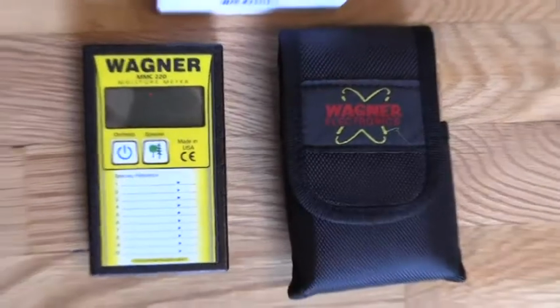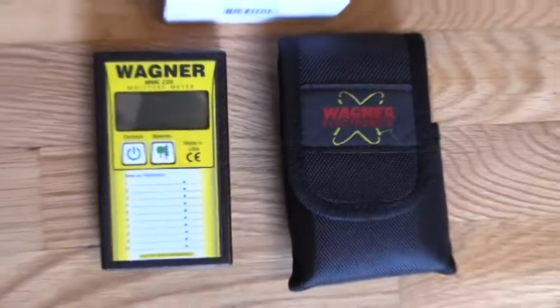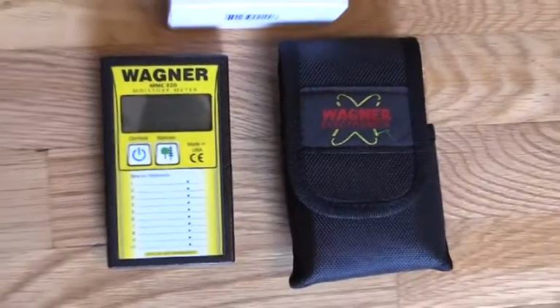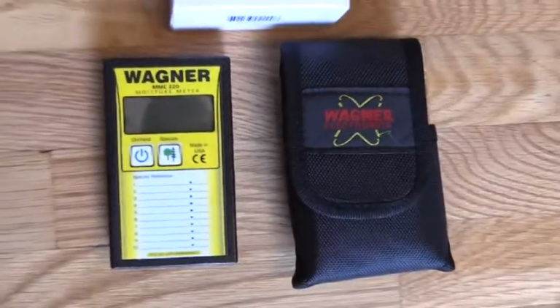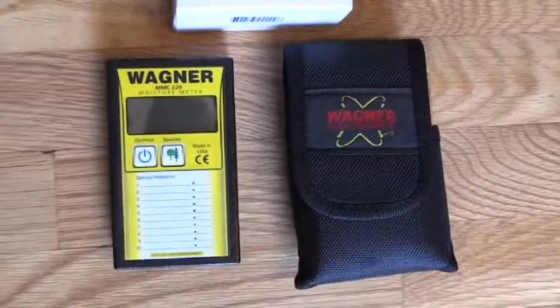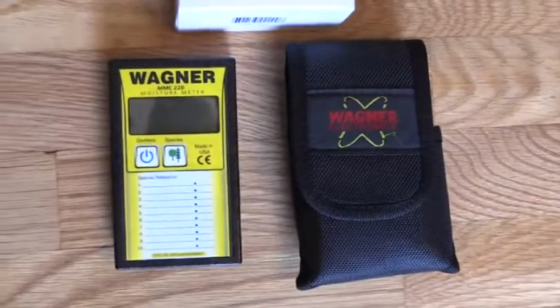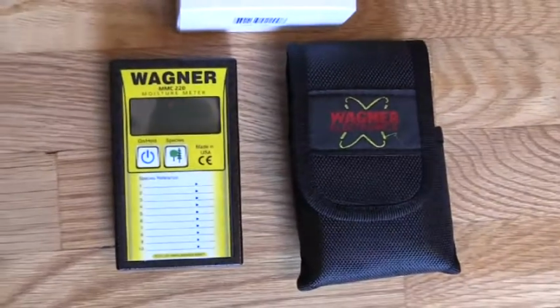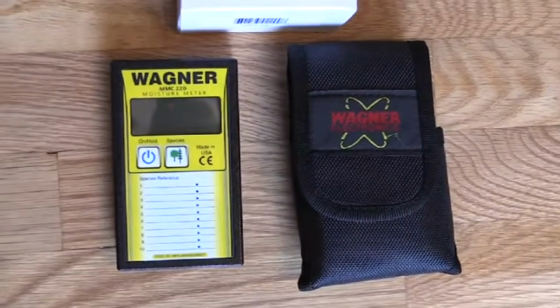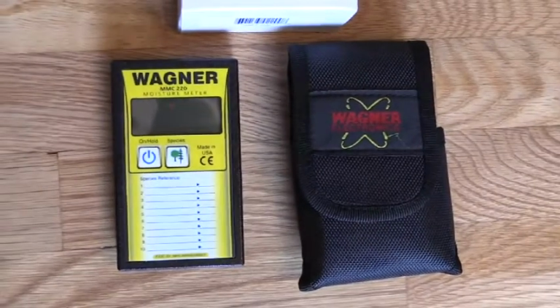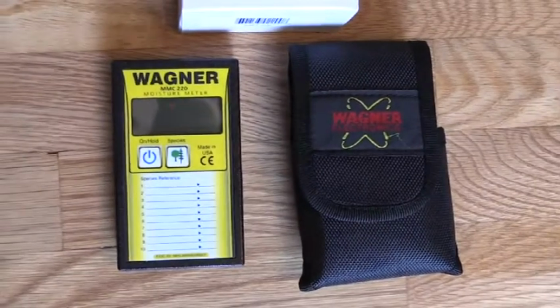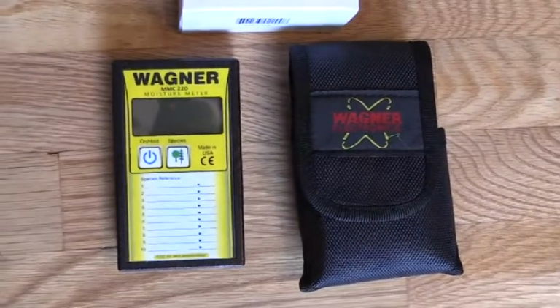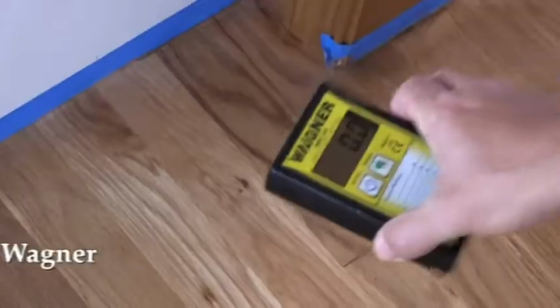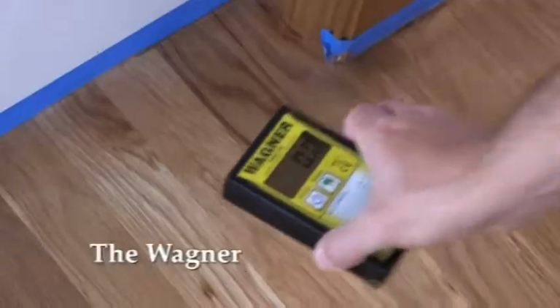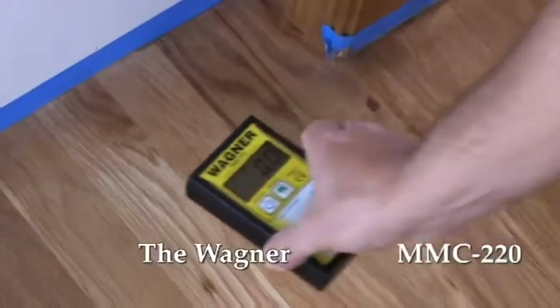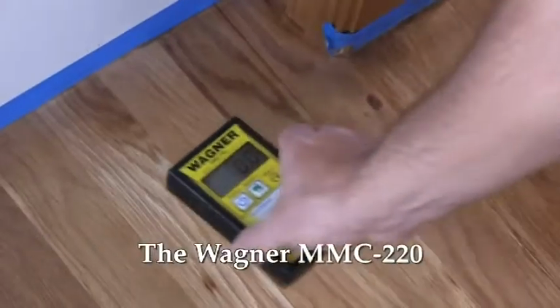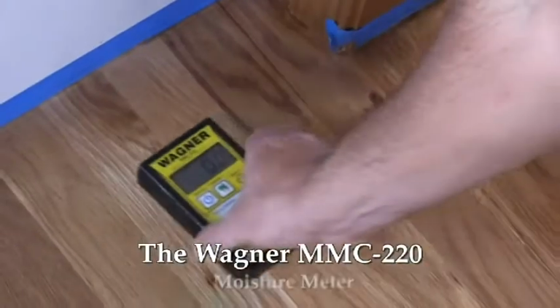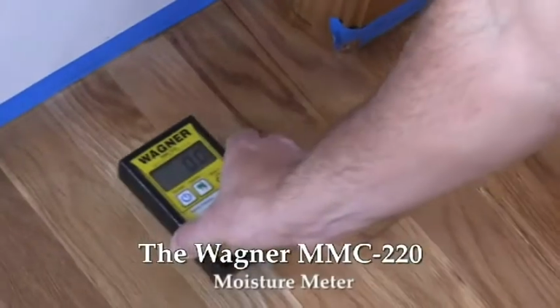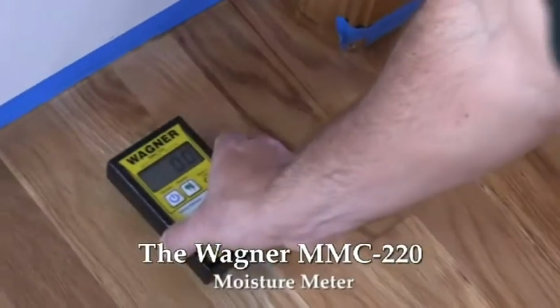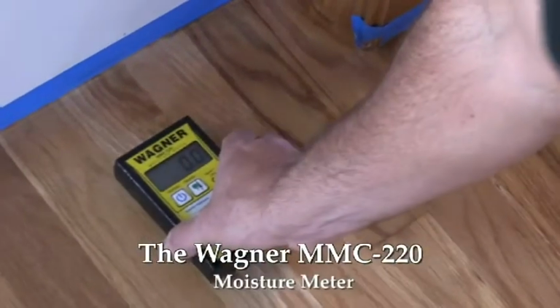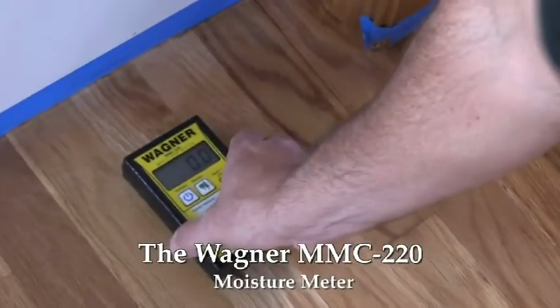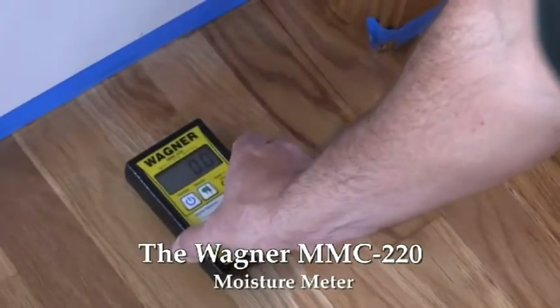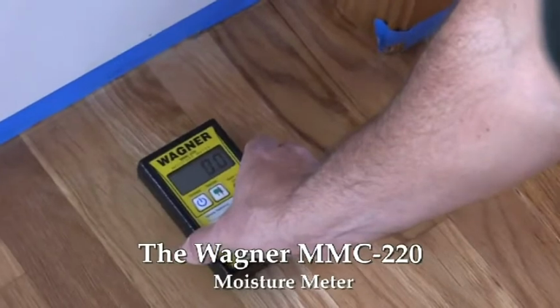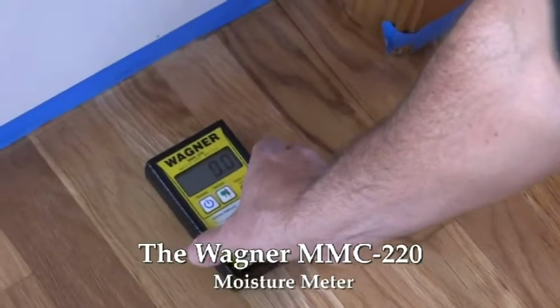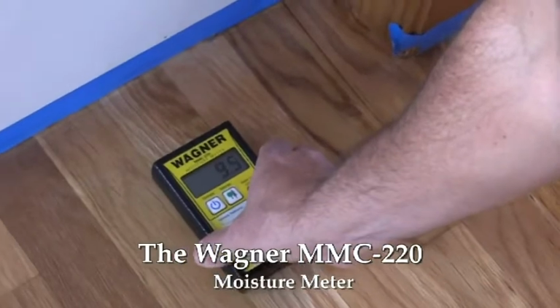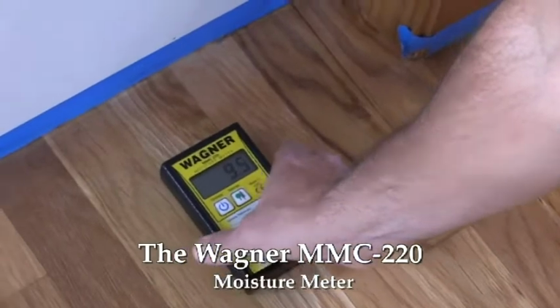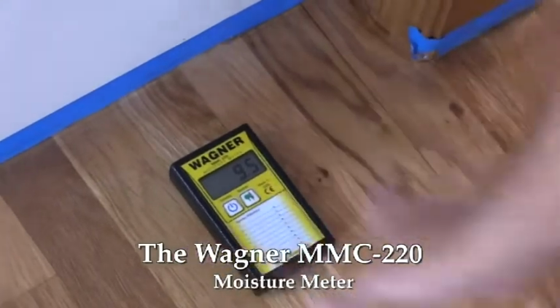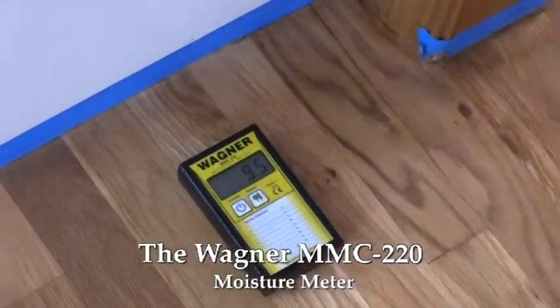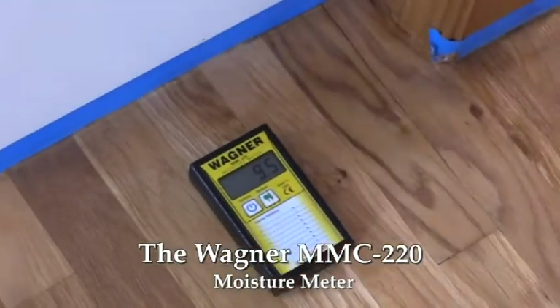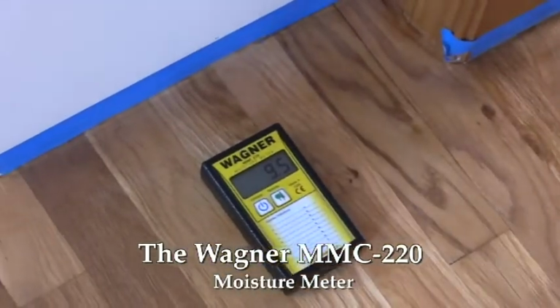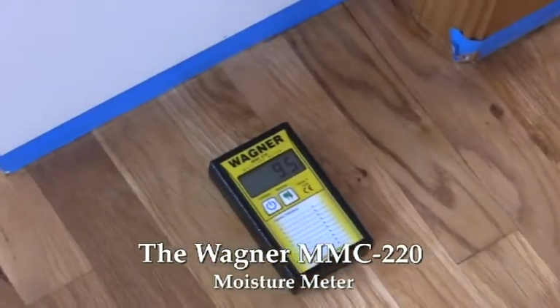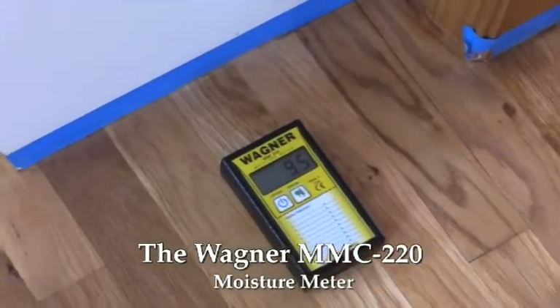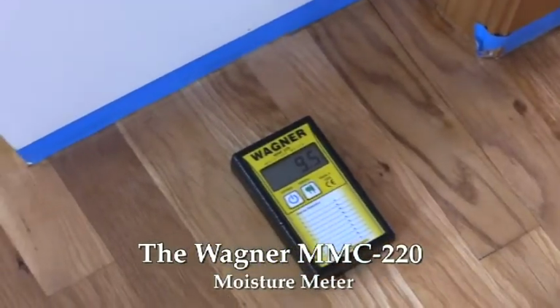Hi, Joe Glavin with Philadelphia Floor. Today we're going to discuss the Wagner MMC 220 moisture meter.